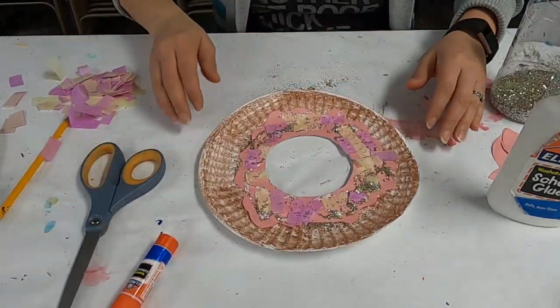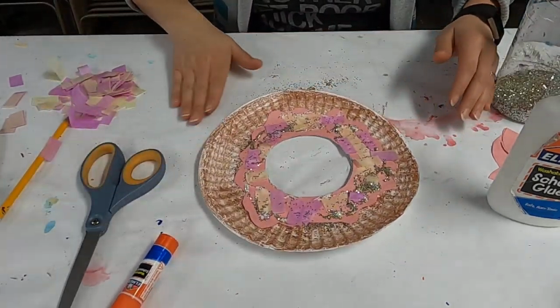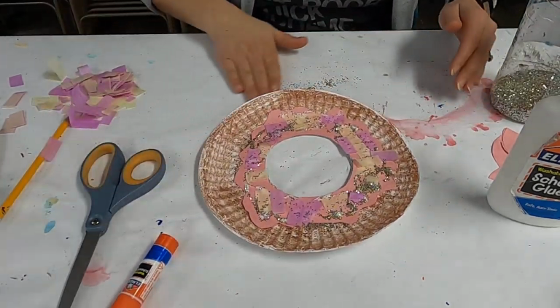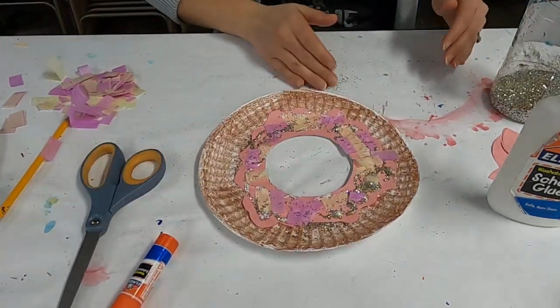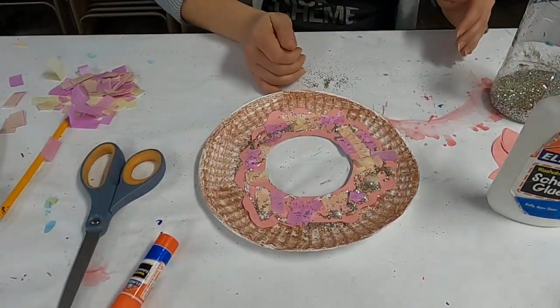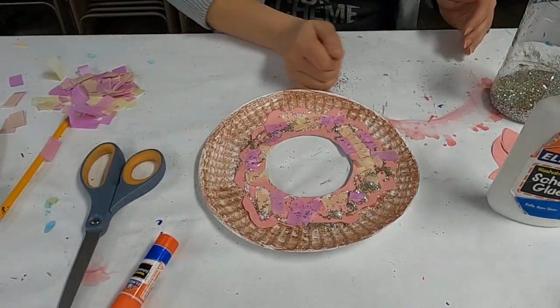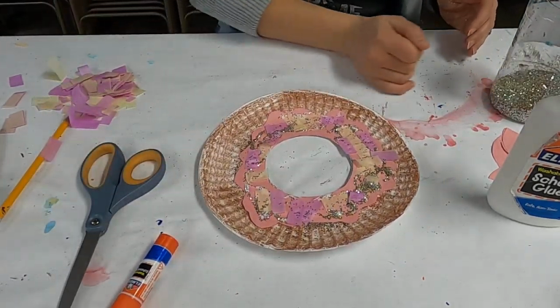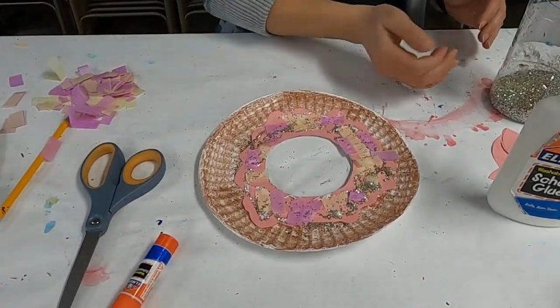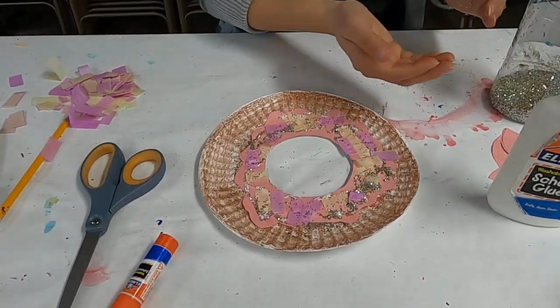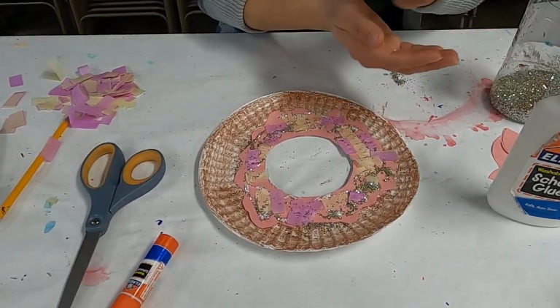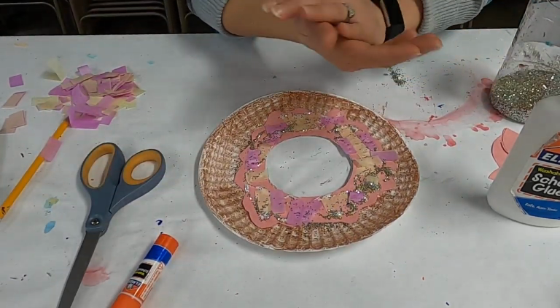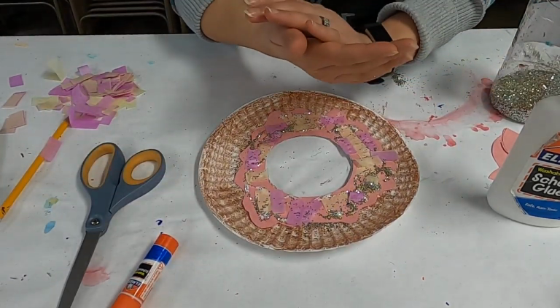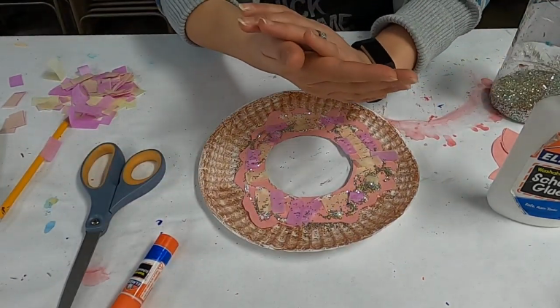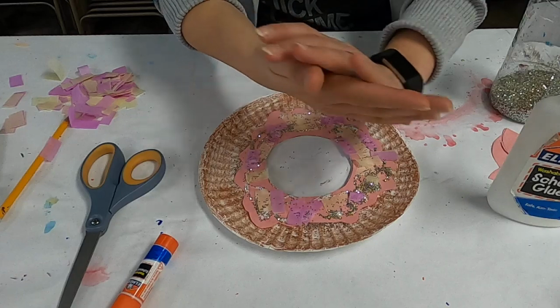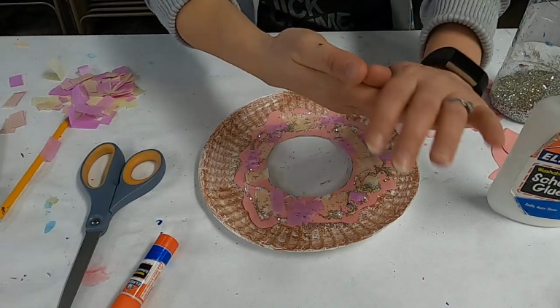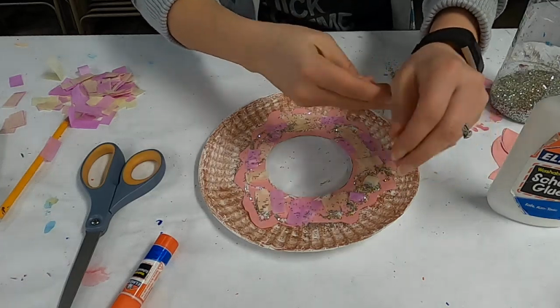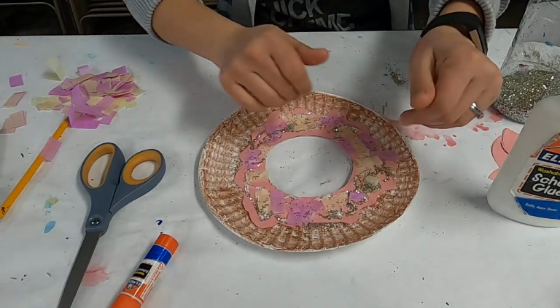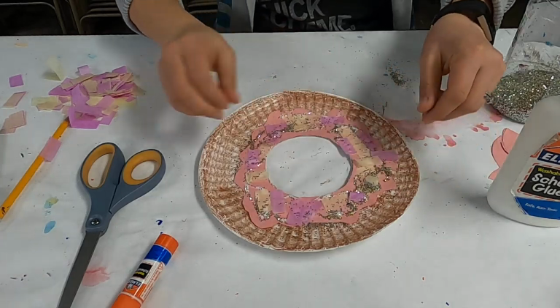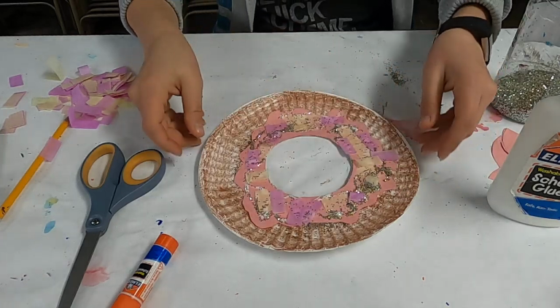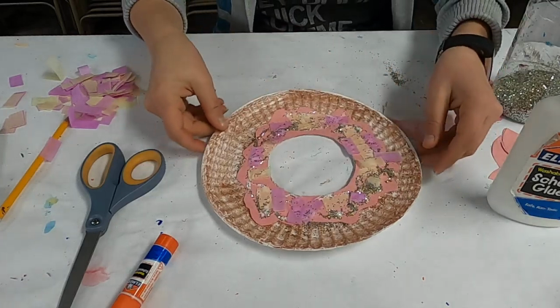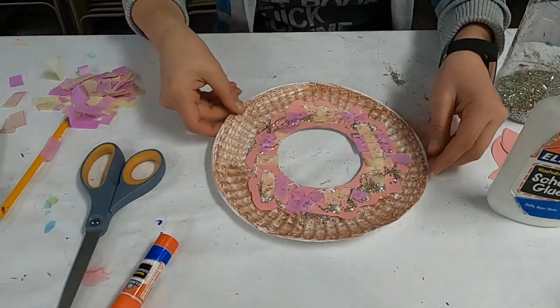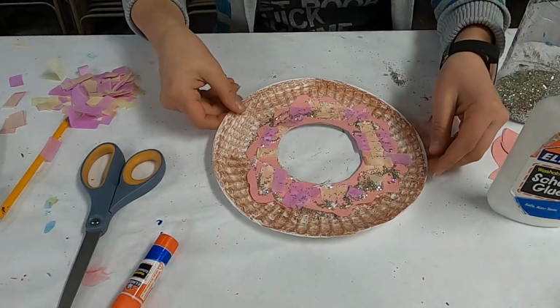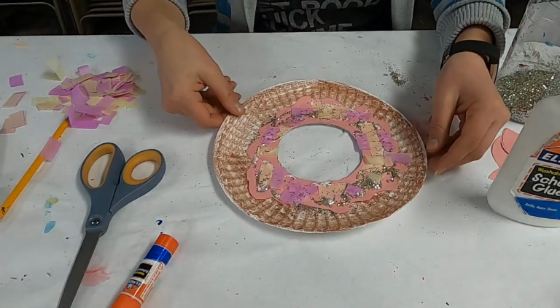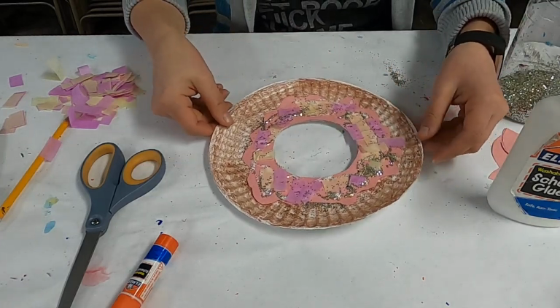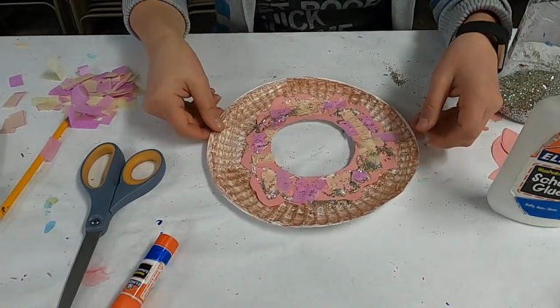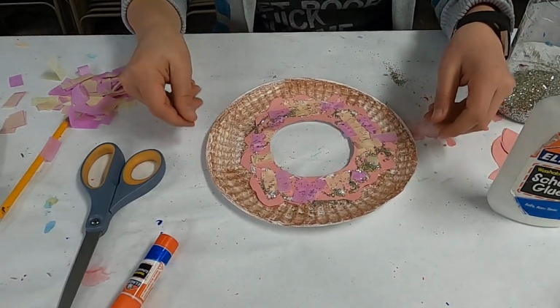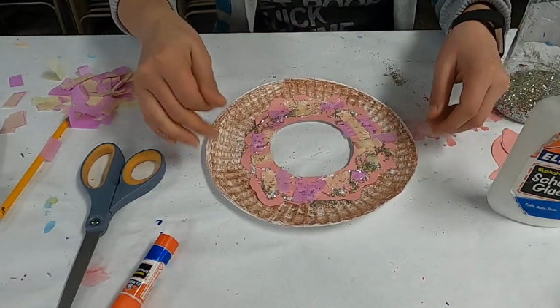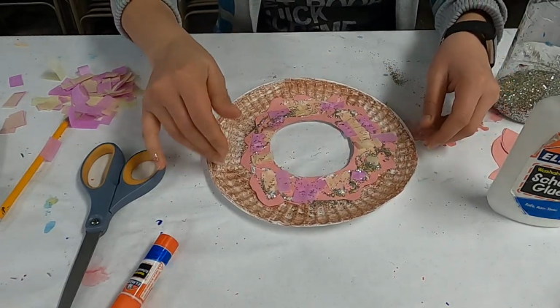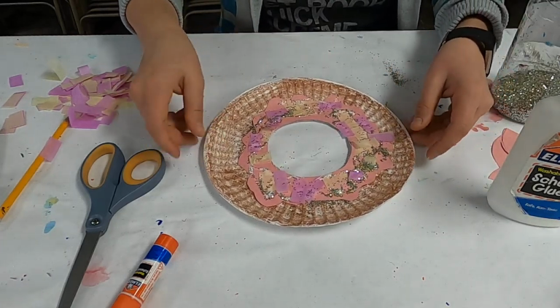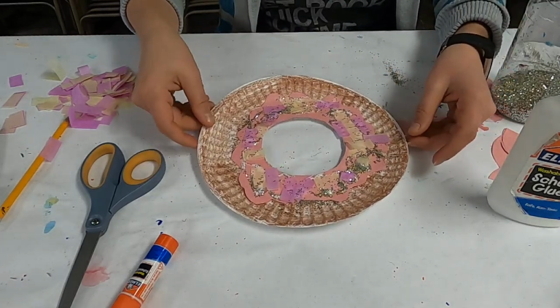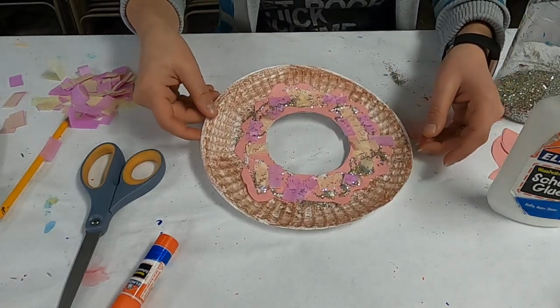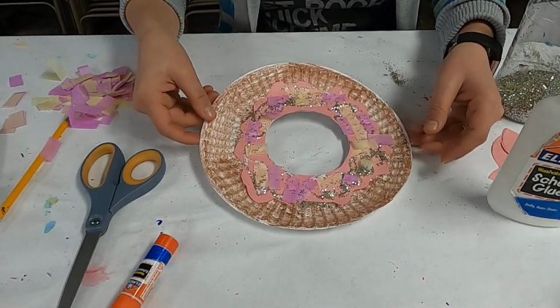So there you have it — there is your paper plate donut with sprinkles!